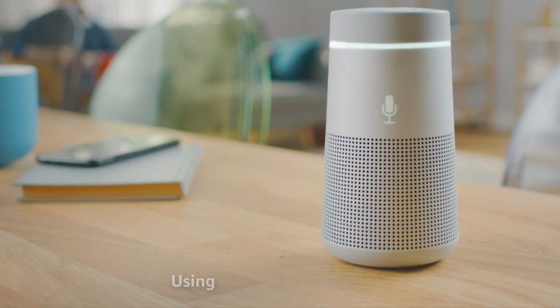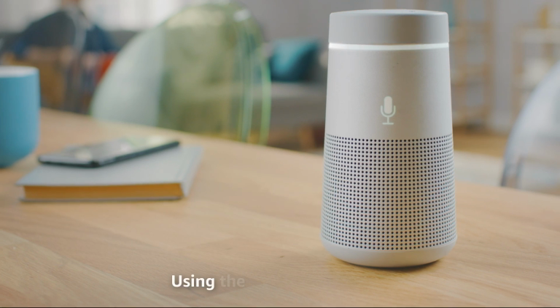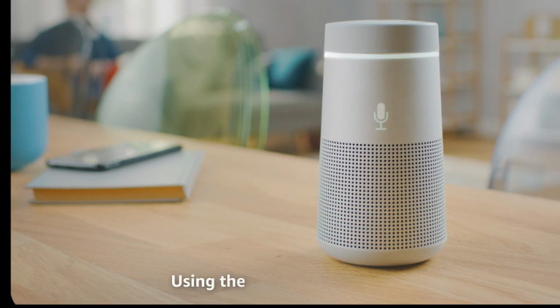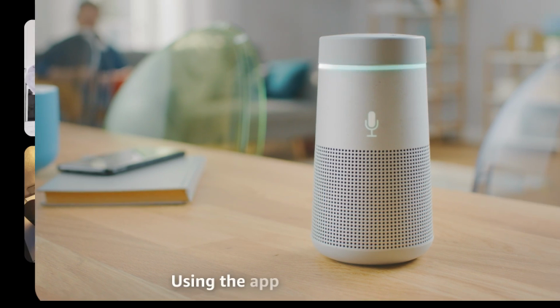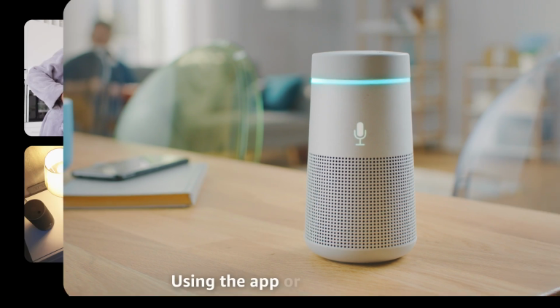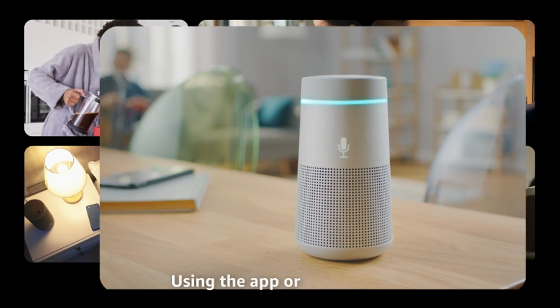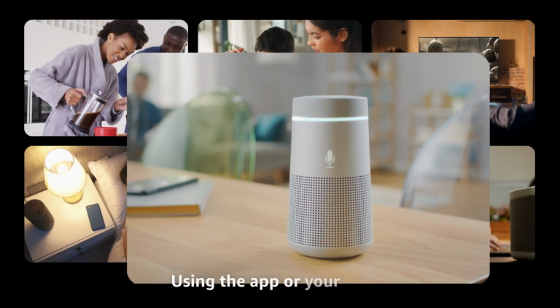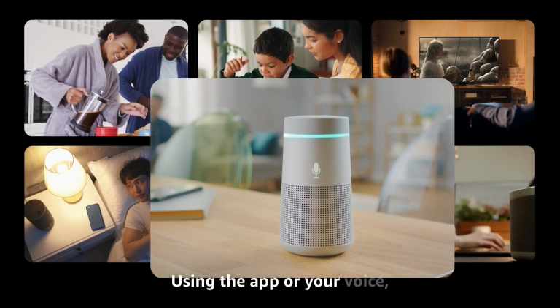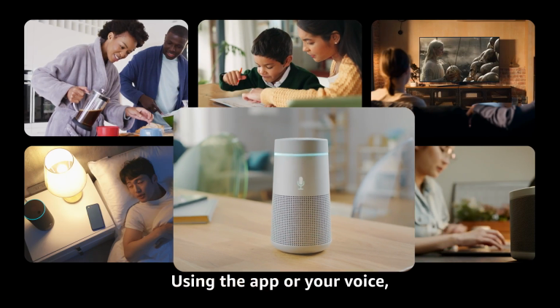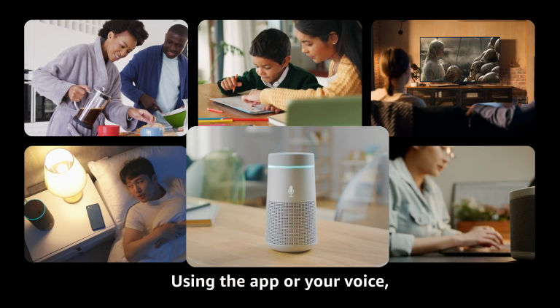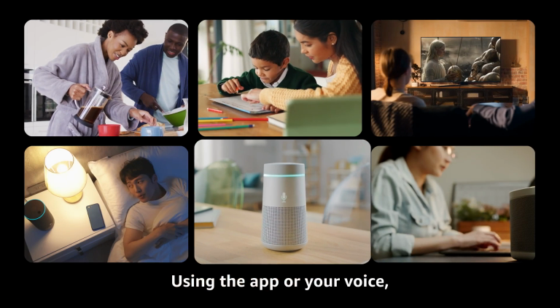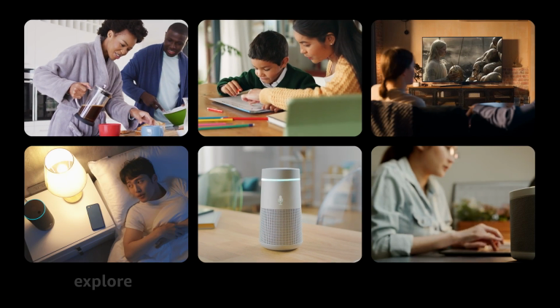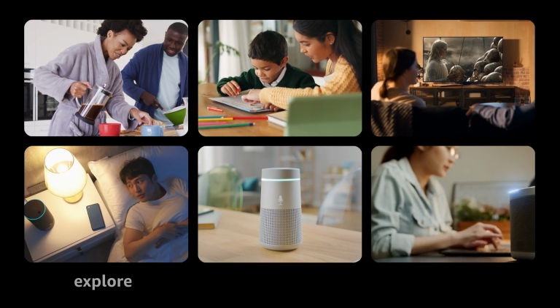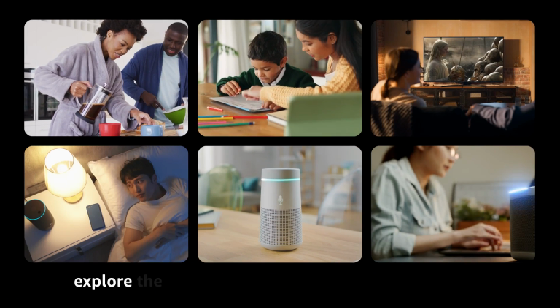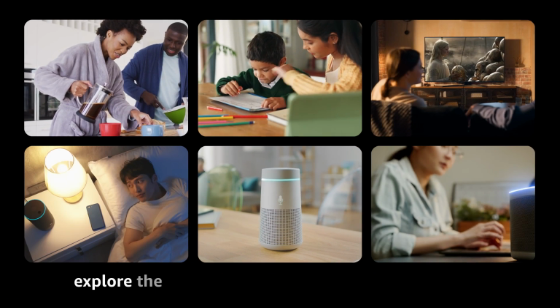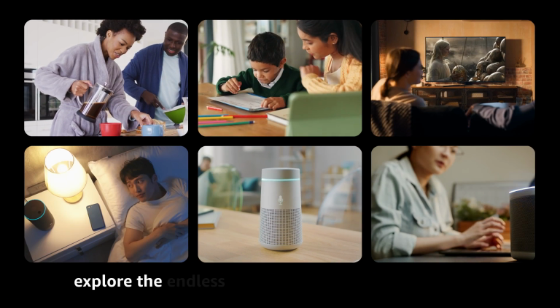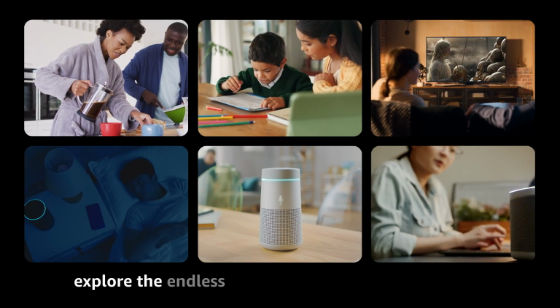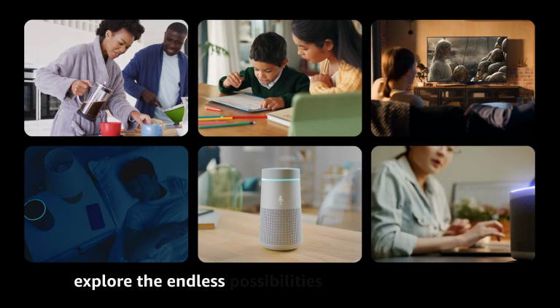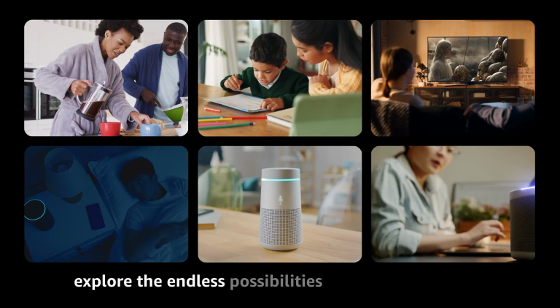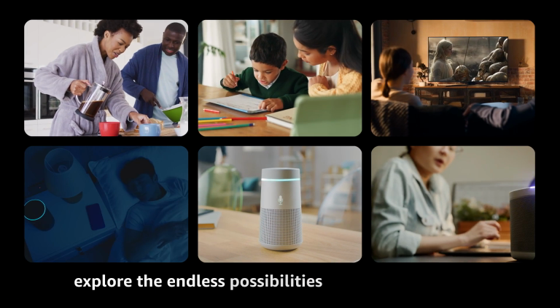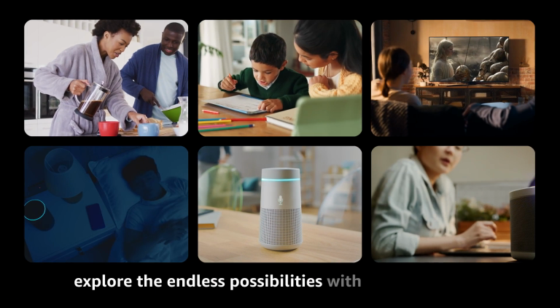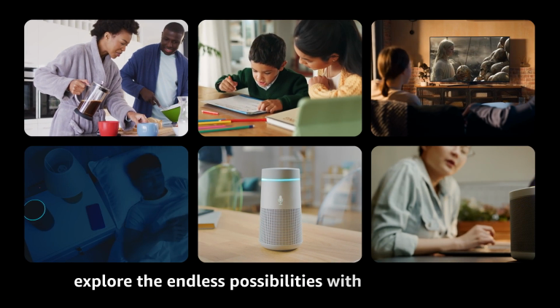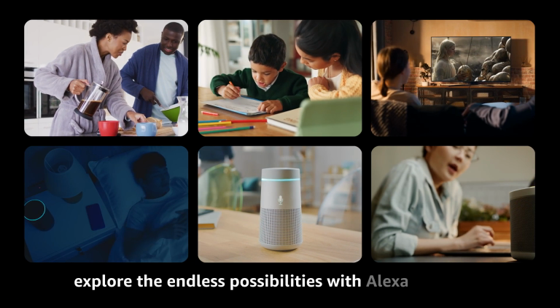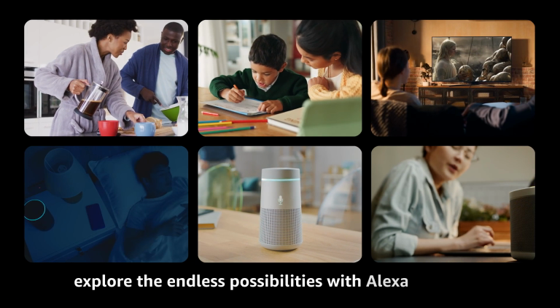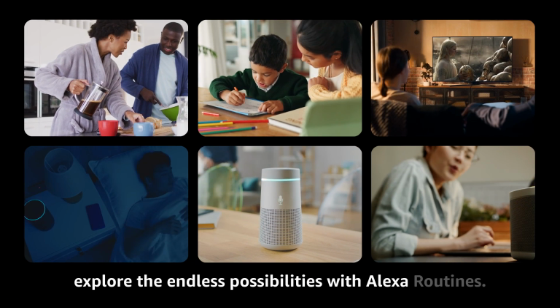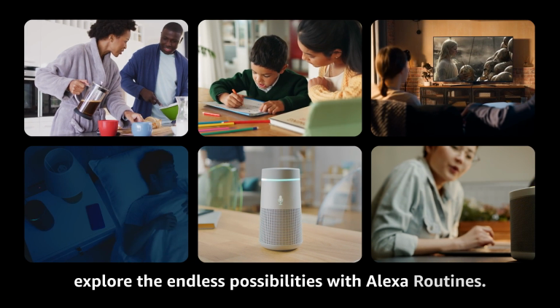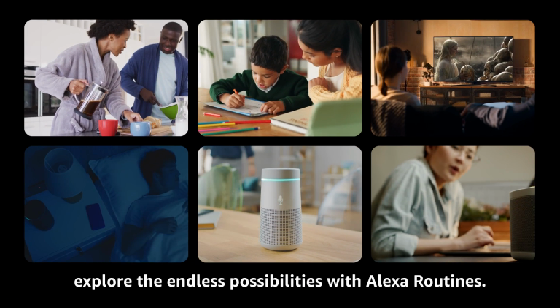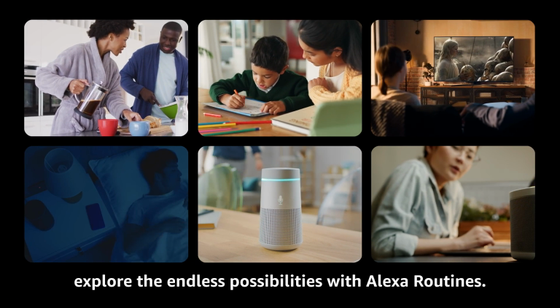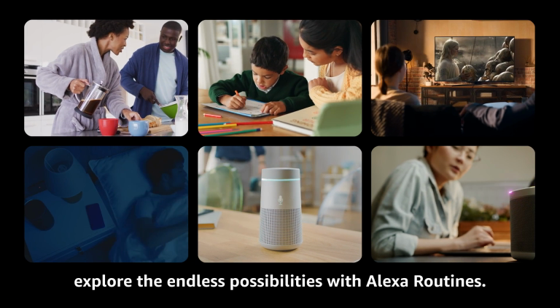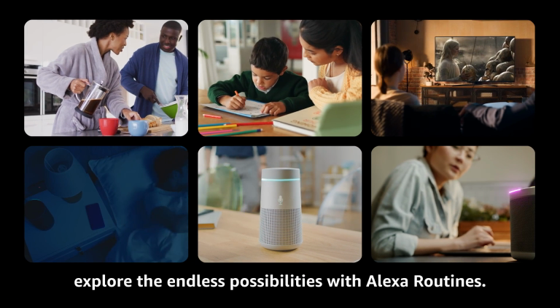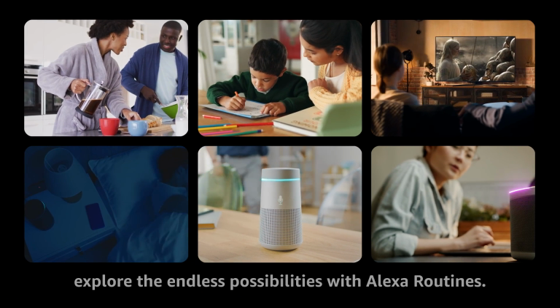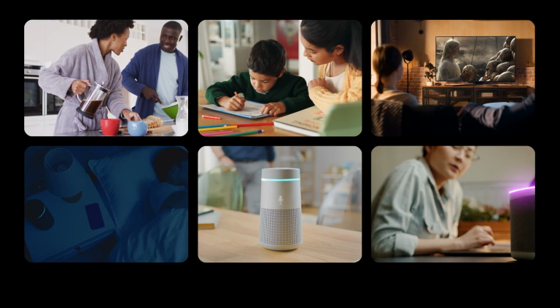Using the app or your voice, explore the endless possibilities with Alexa Routines.